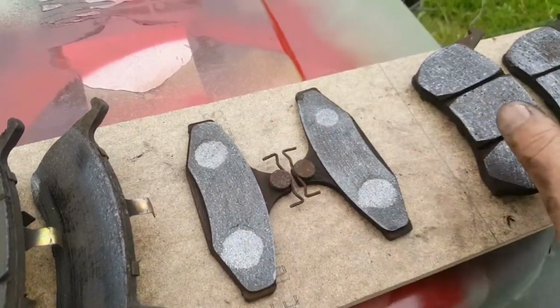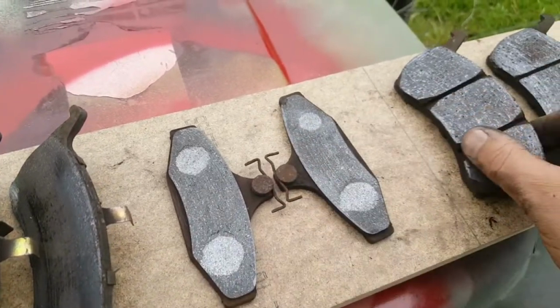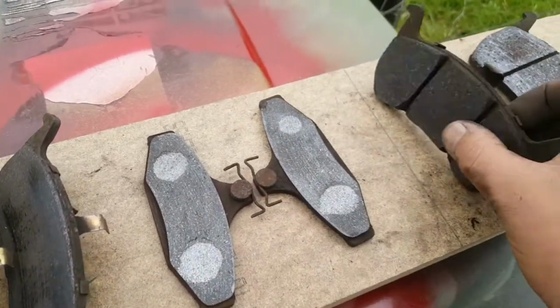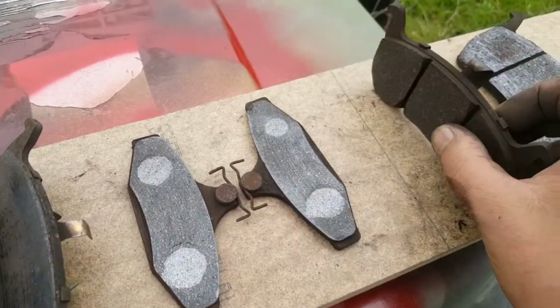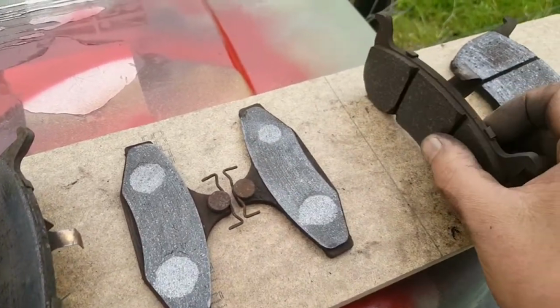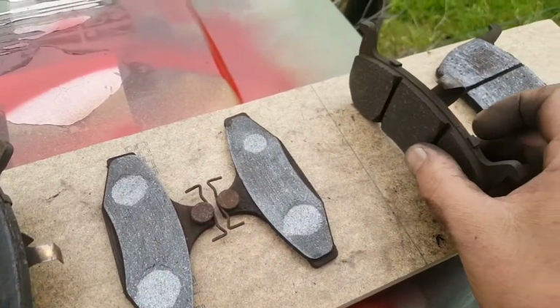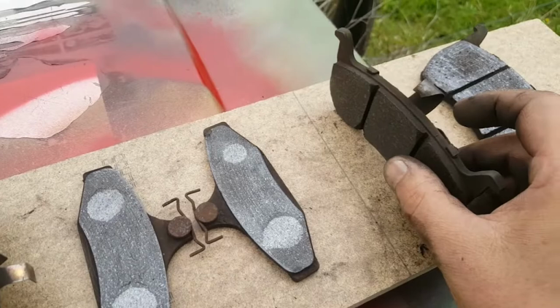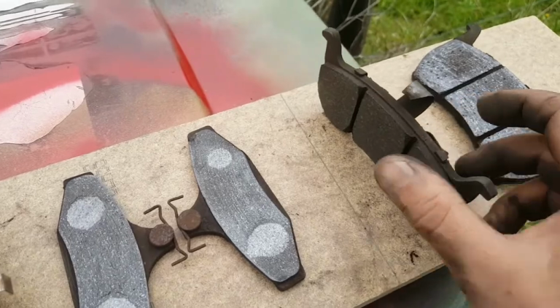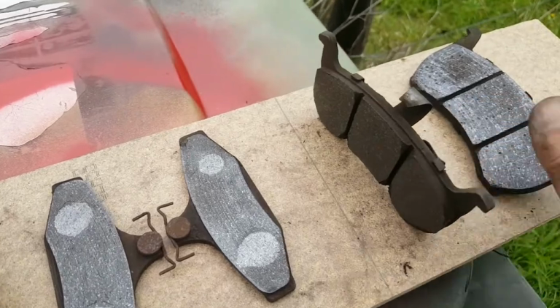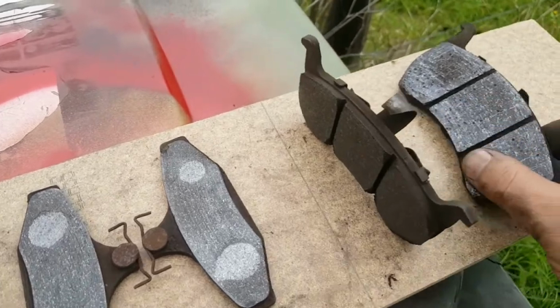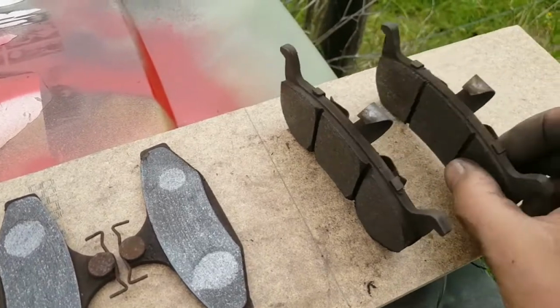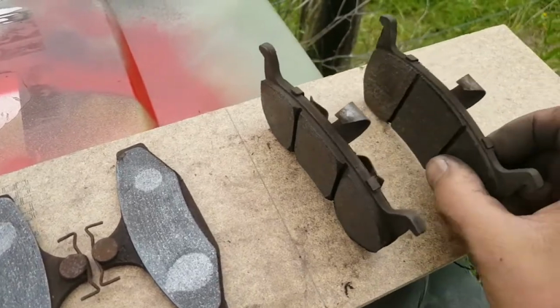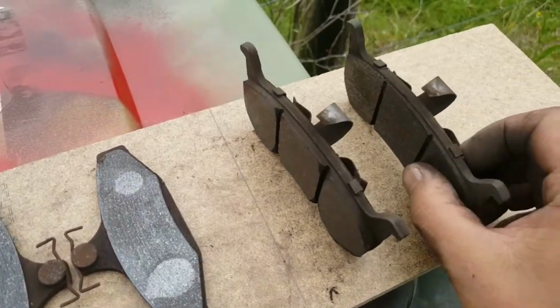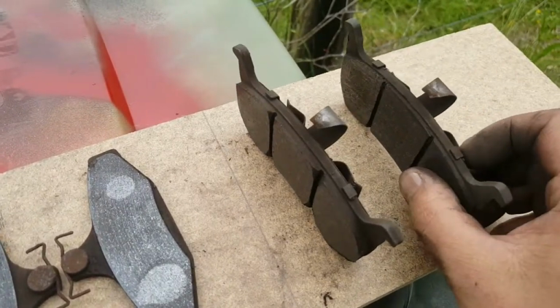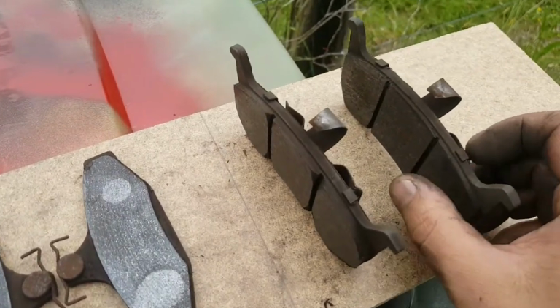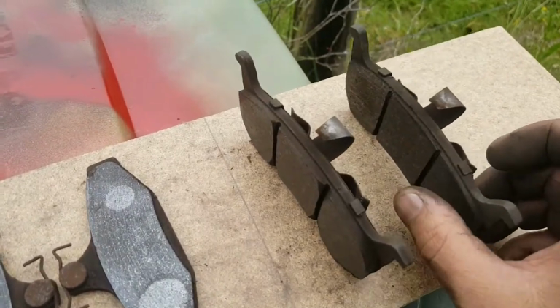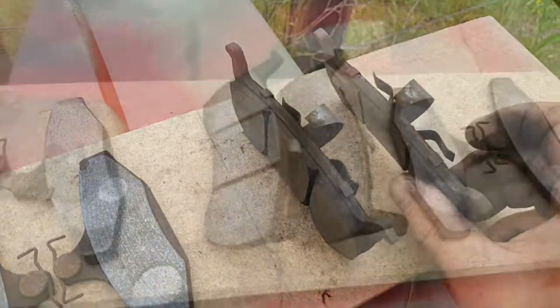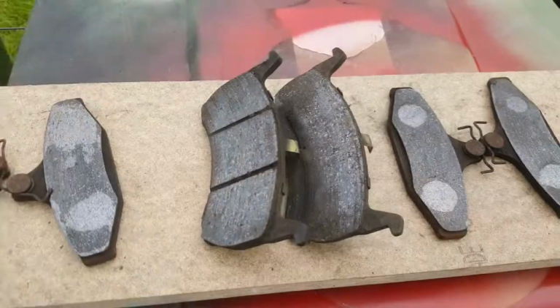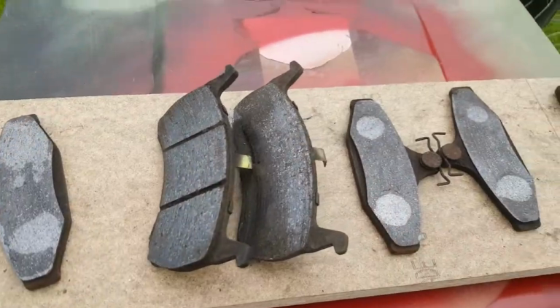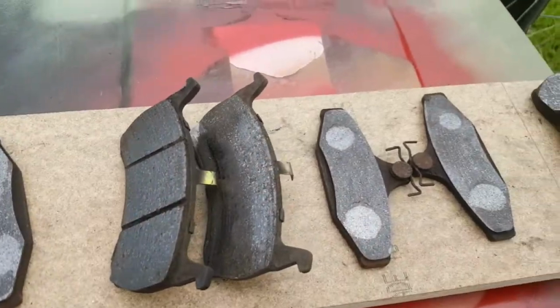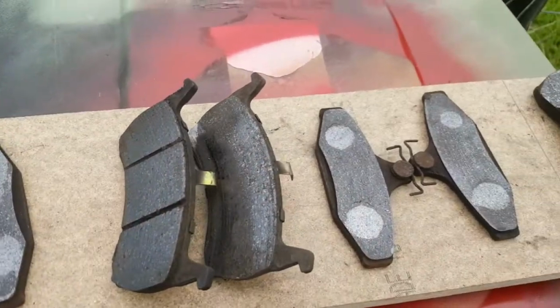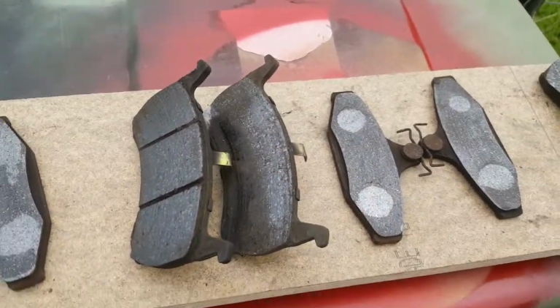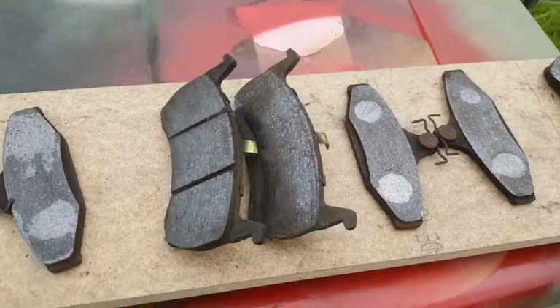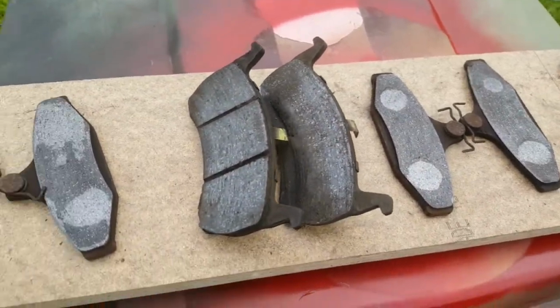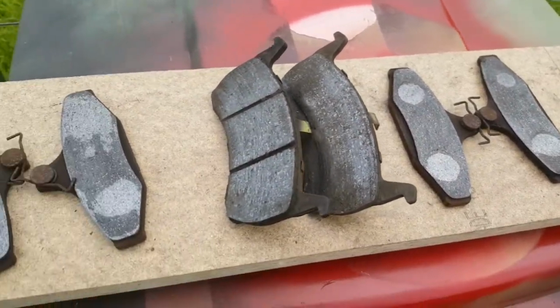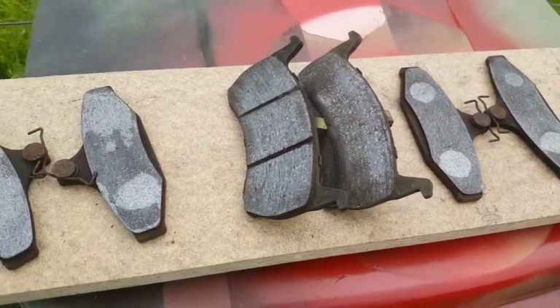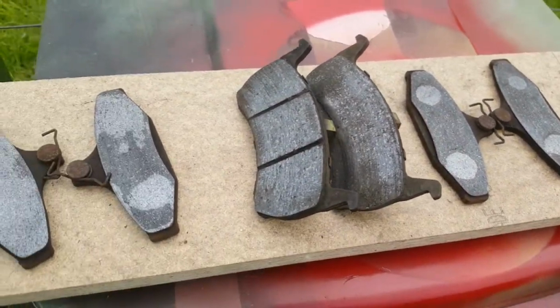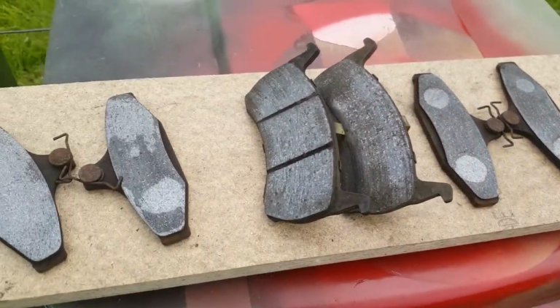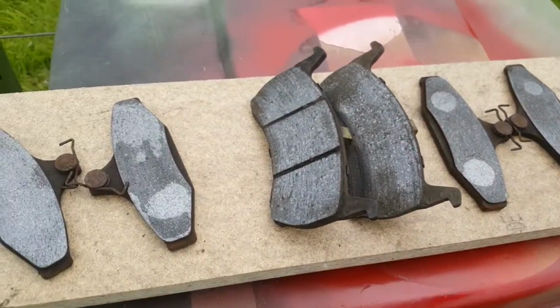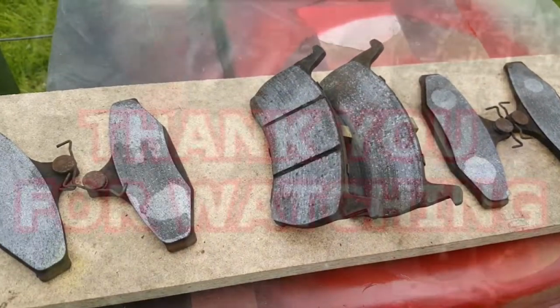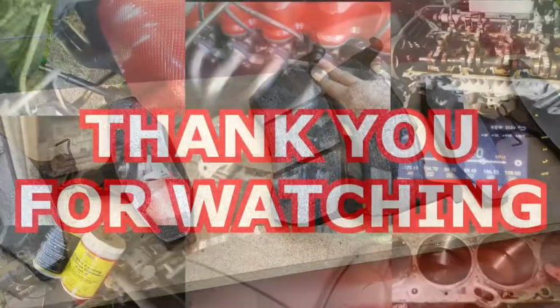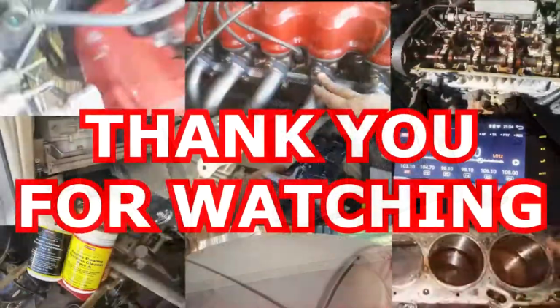And the front right. Alrighty - well, them's the brakes. Cheers guys.